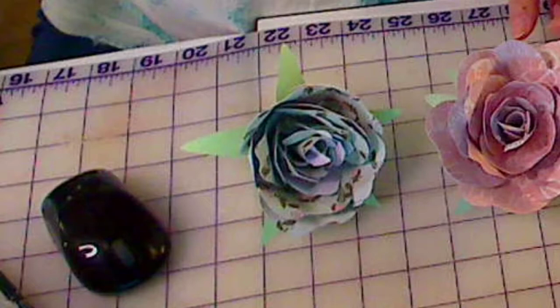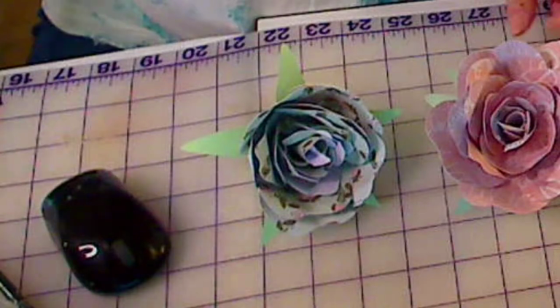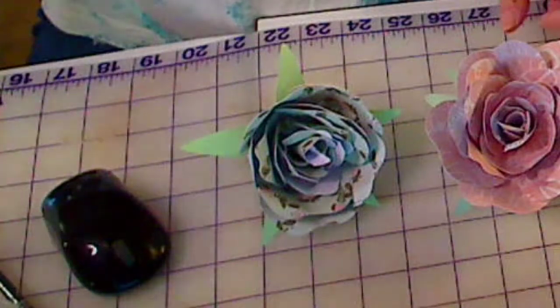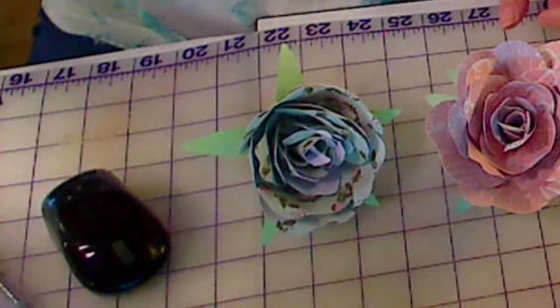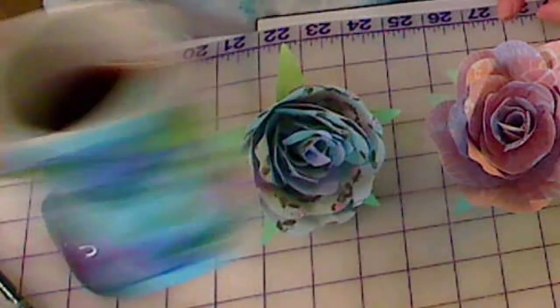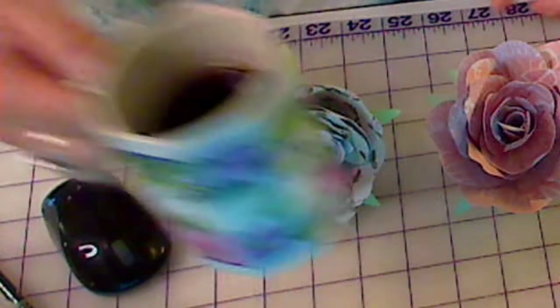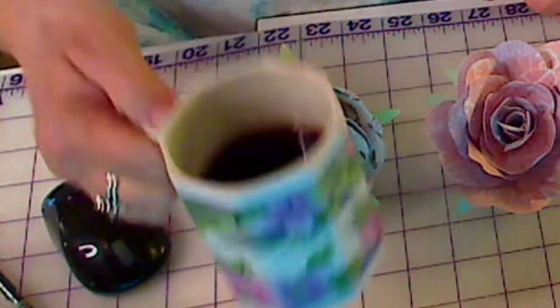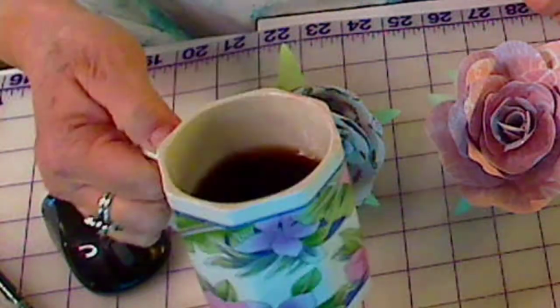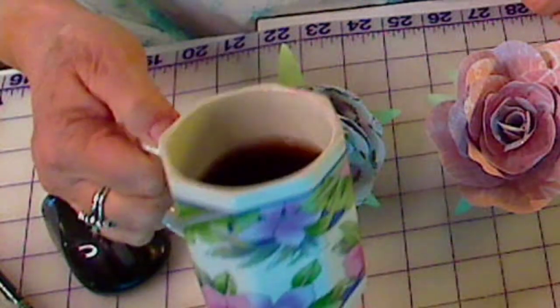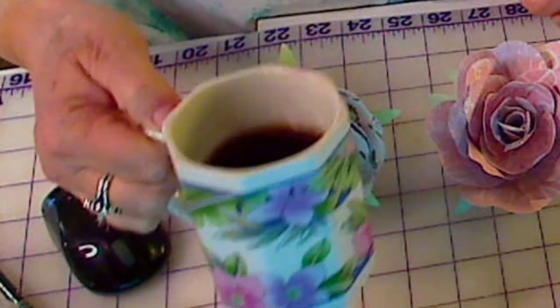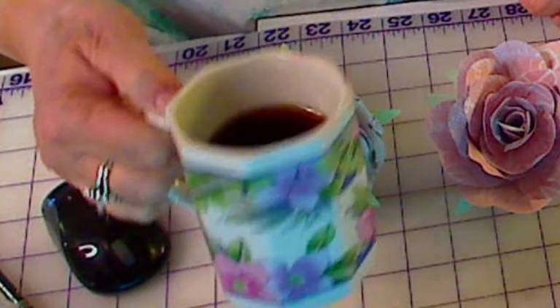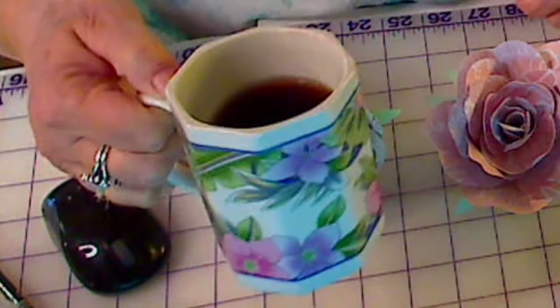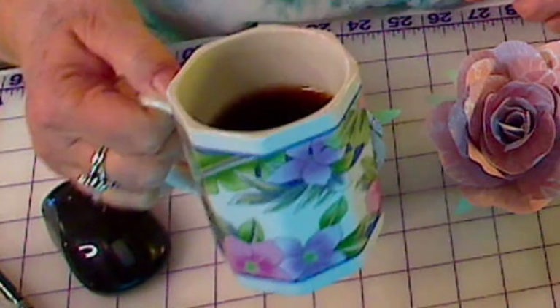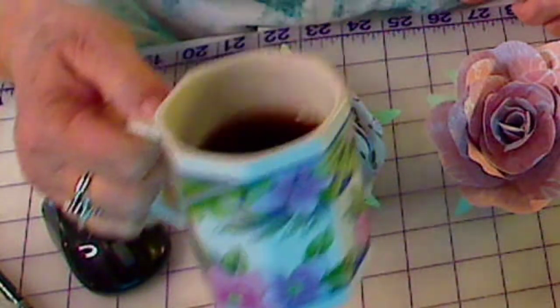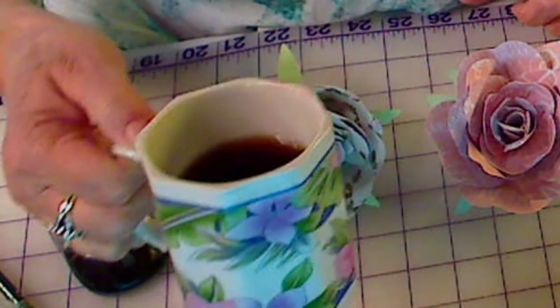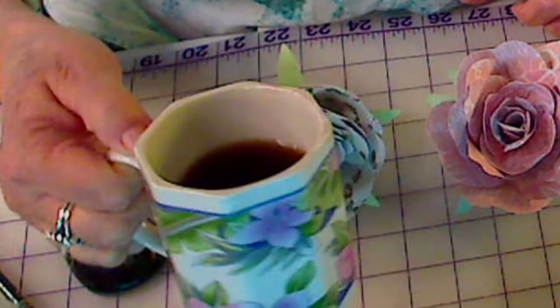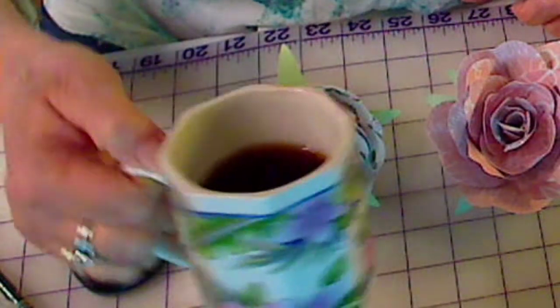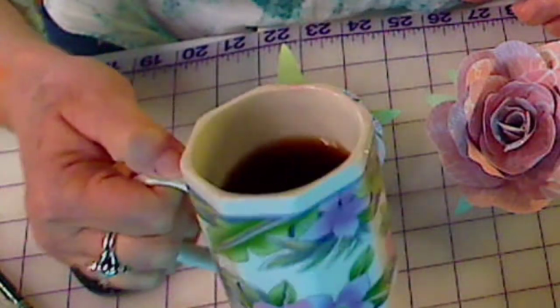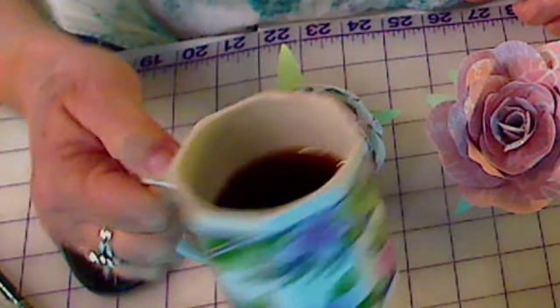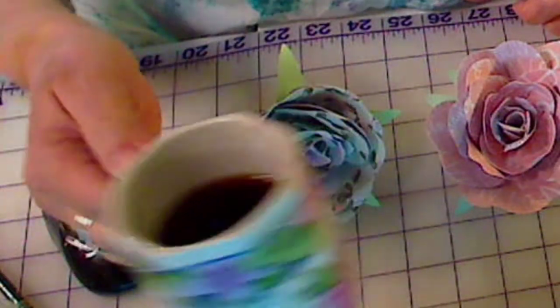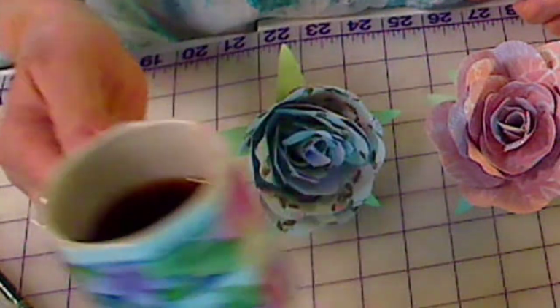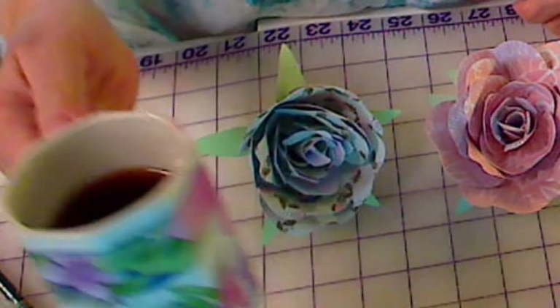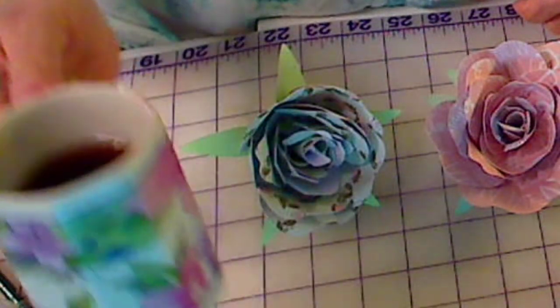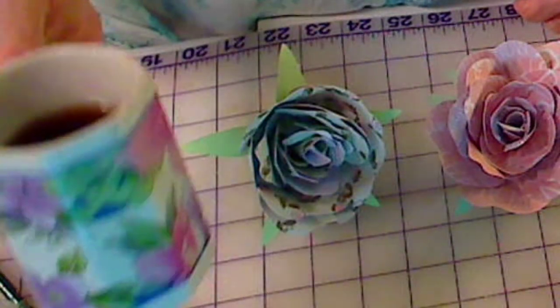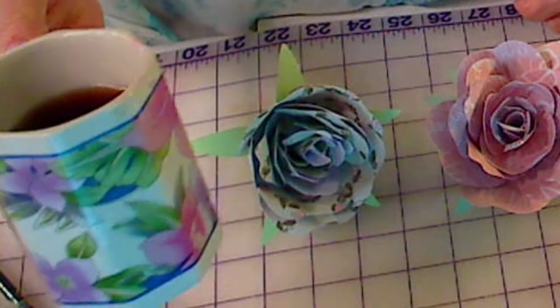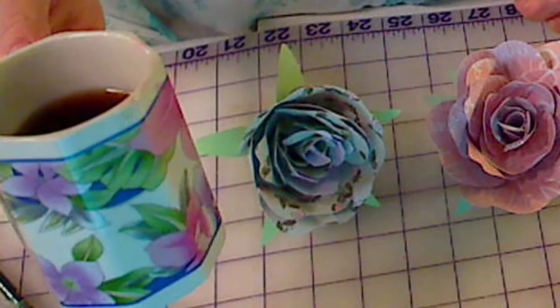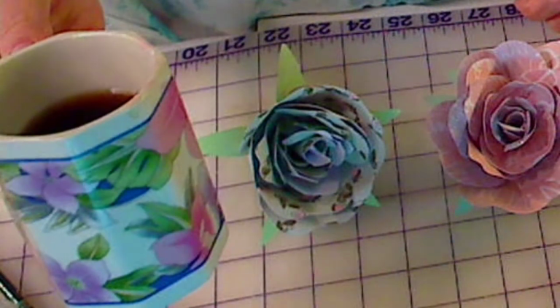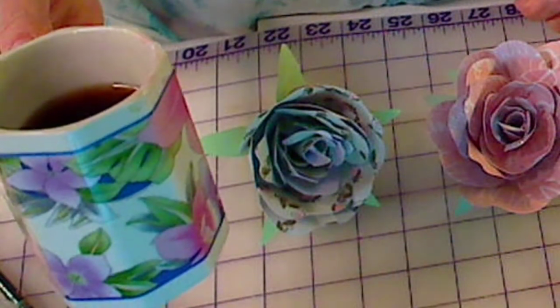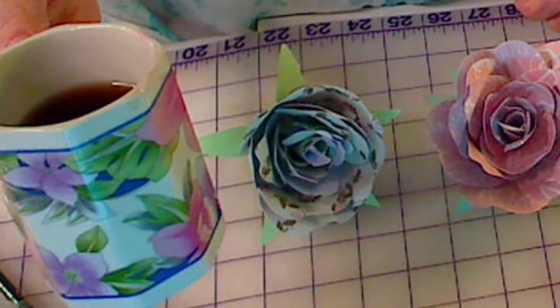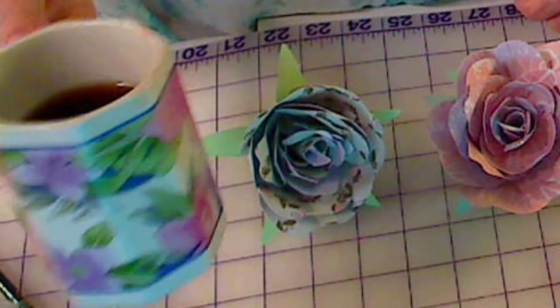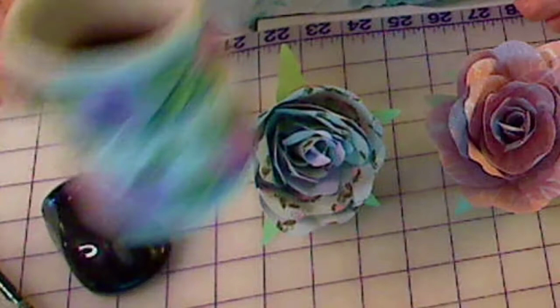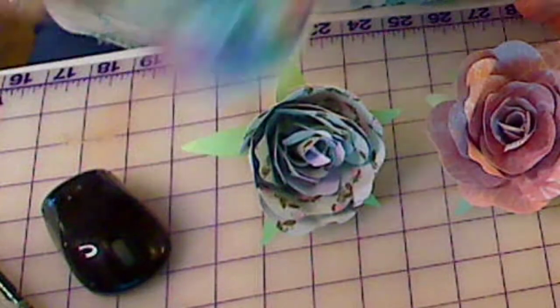Hey everybody, it's Patty Ann. I'm using this mug today — it's got flowers on it, since we're making flowers.